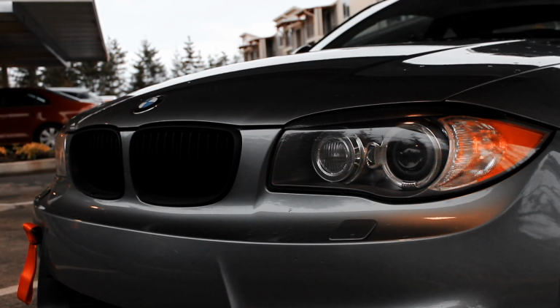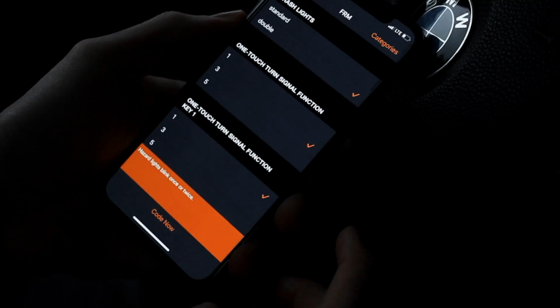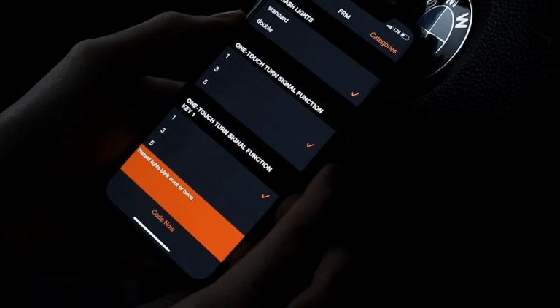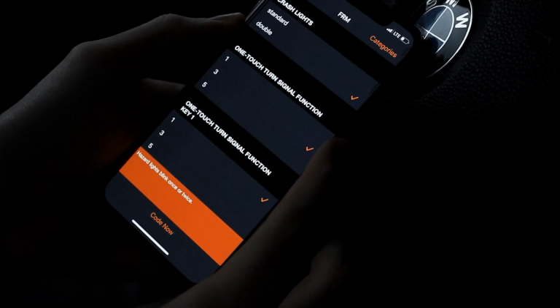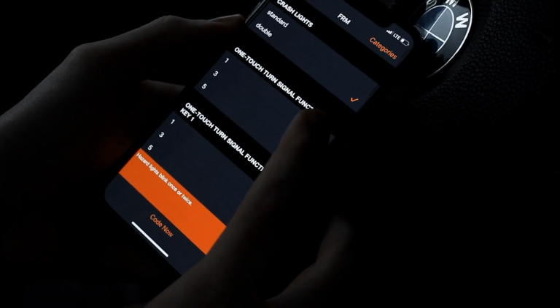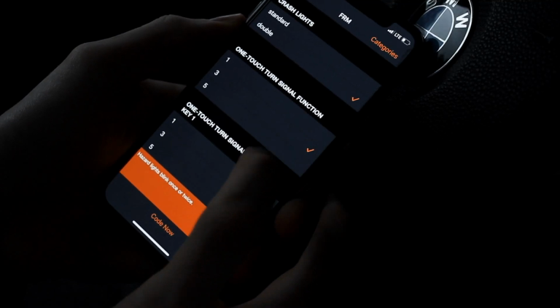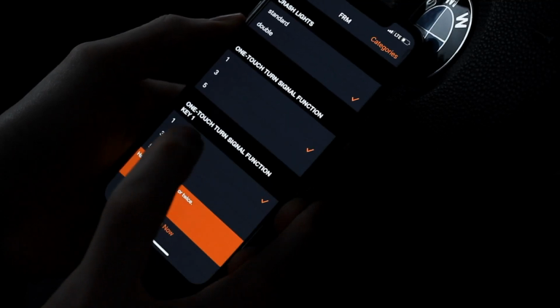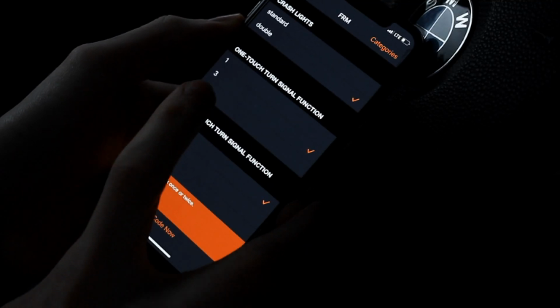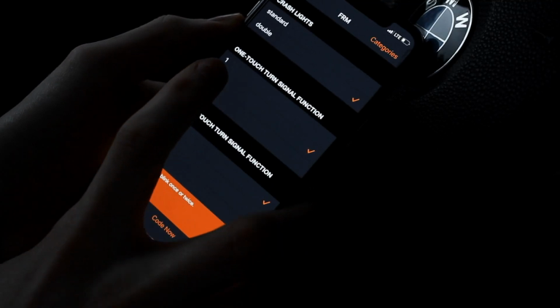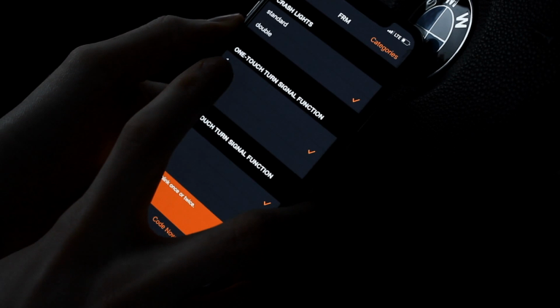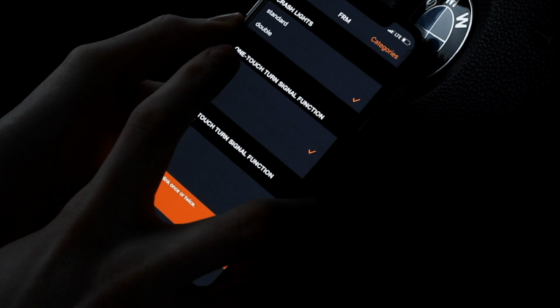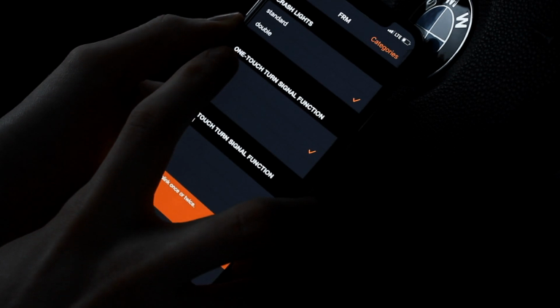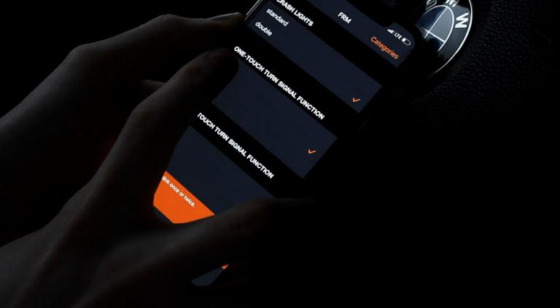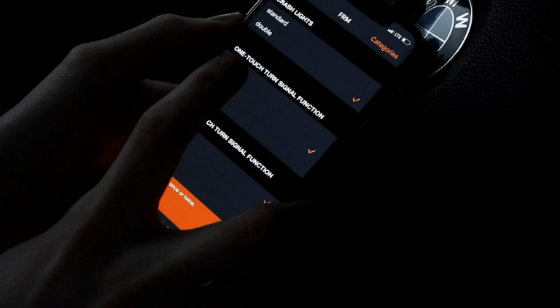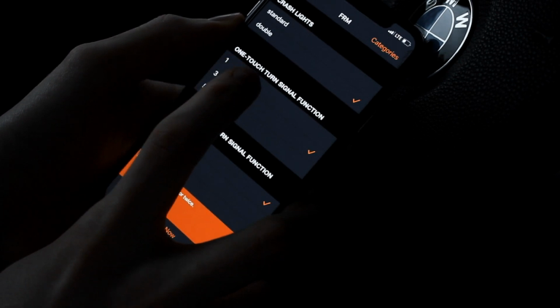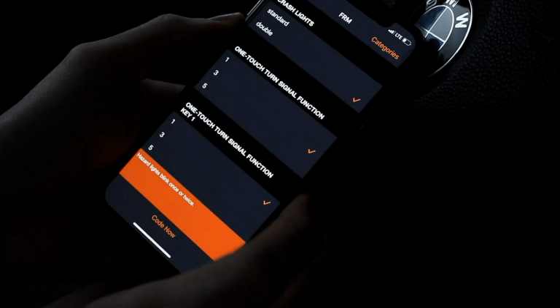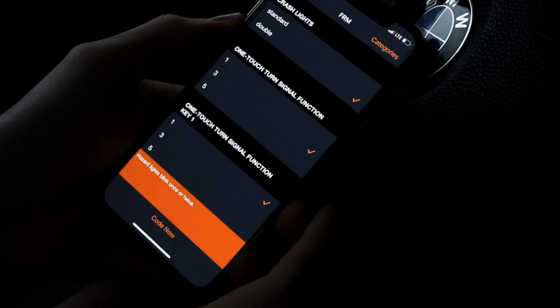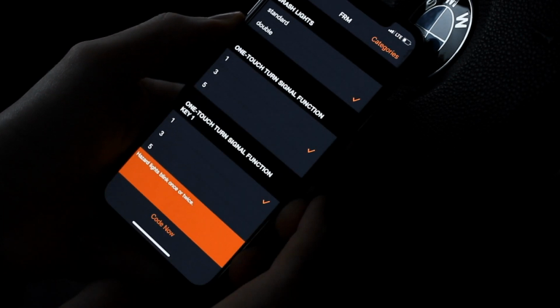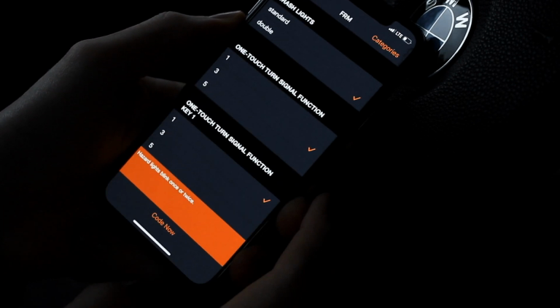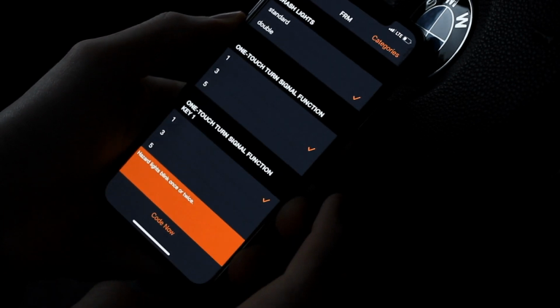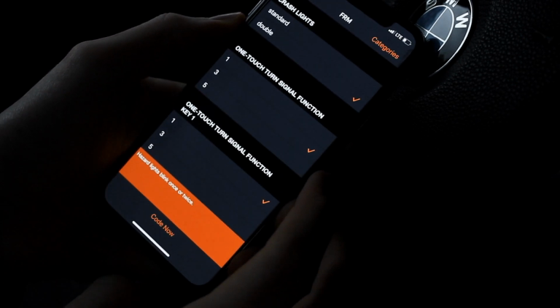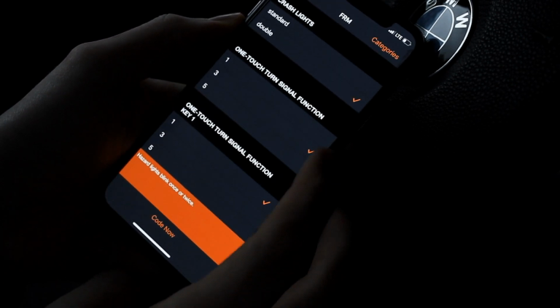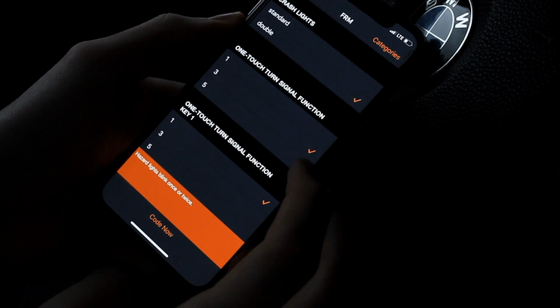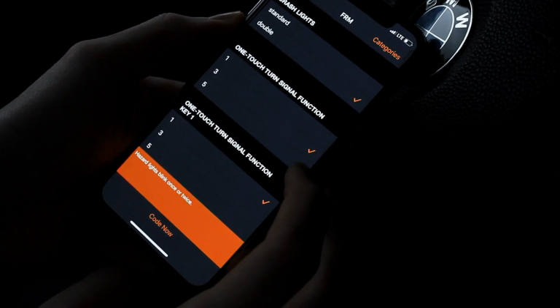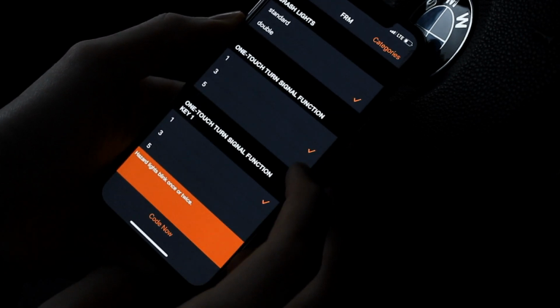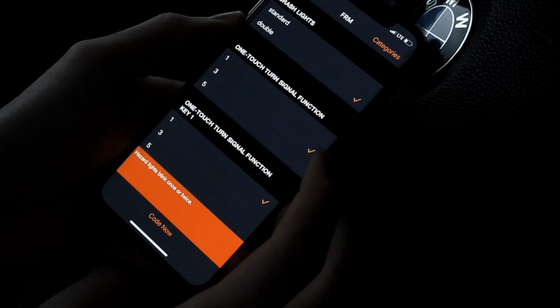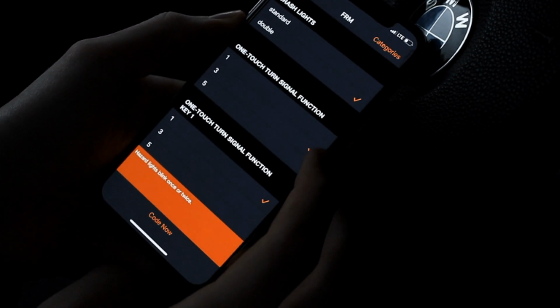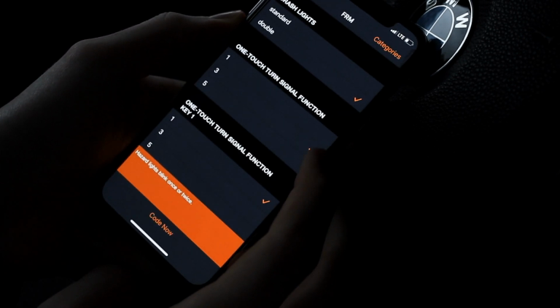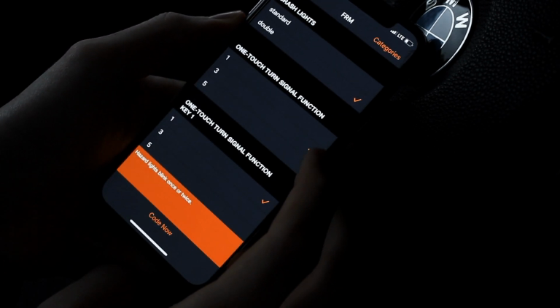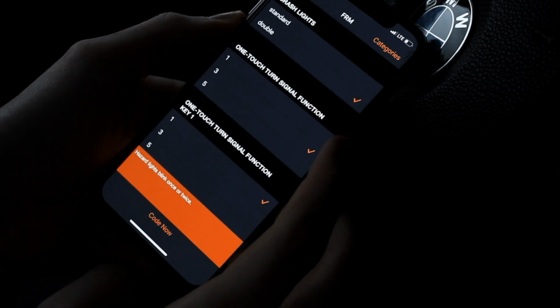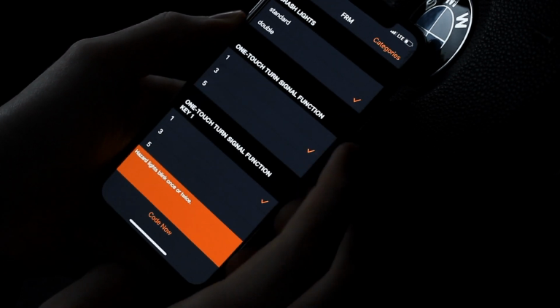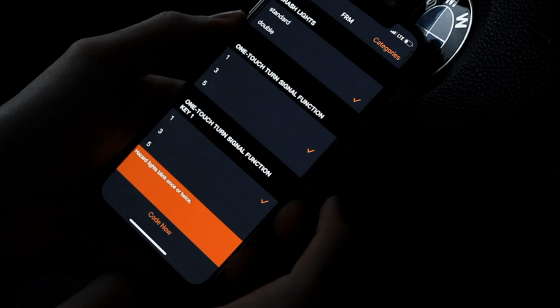We also have the option to change the one-touch turn signal function — you can have a five, three, or one blink.